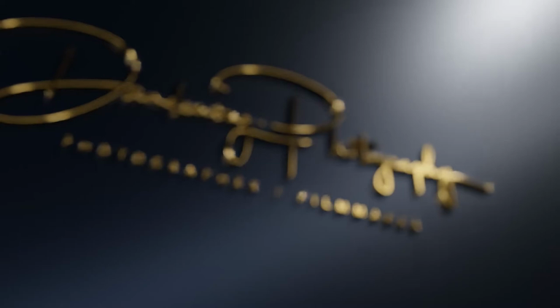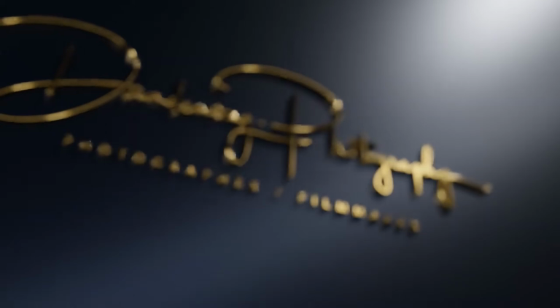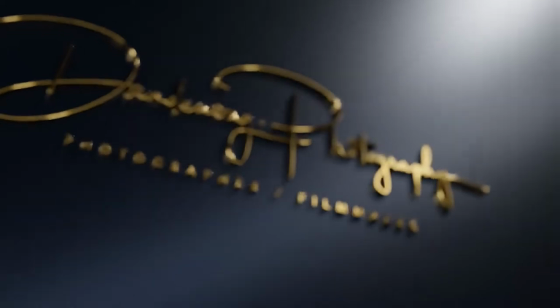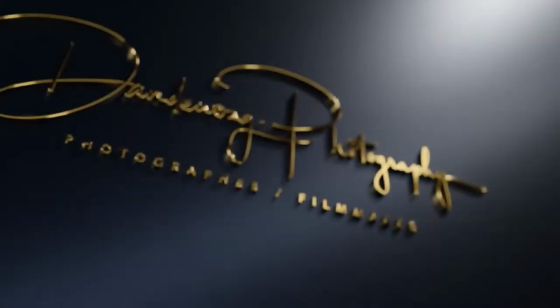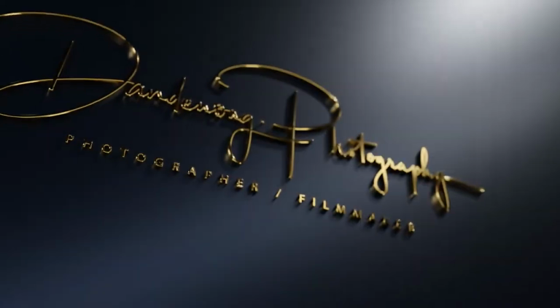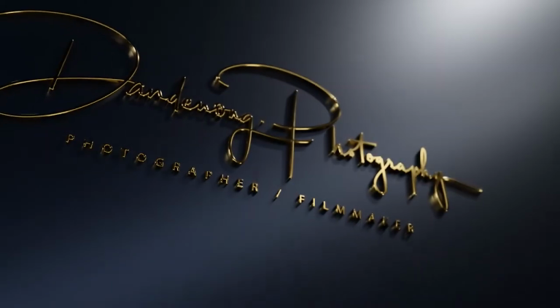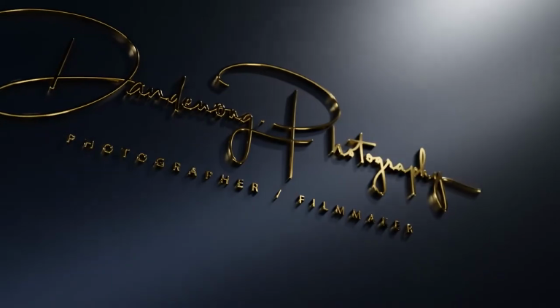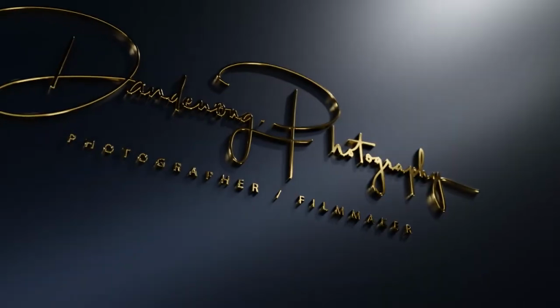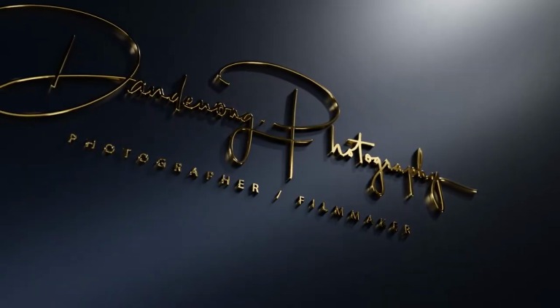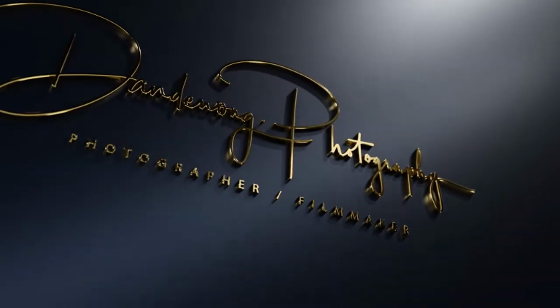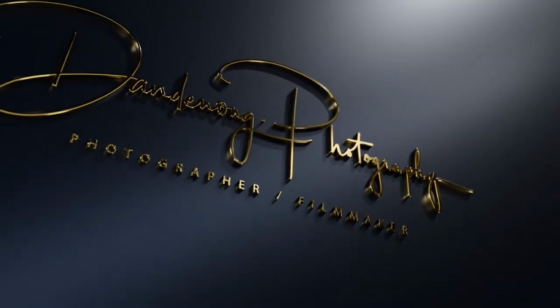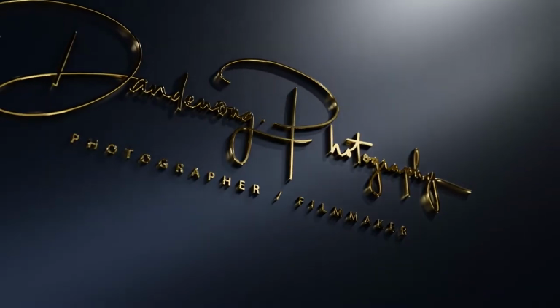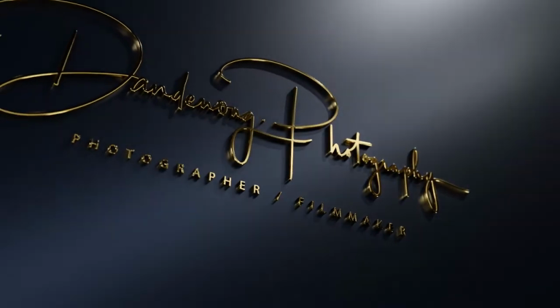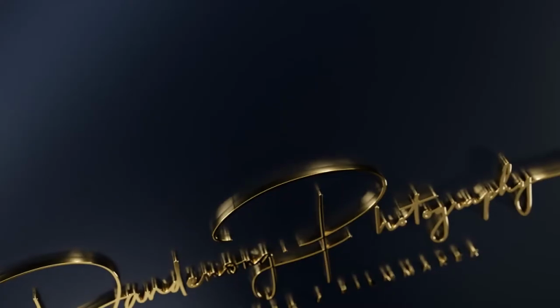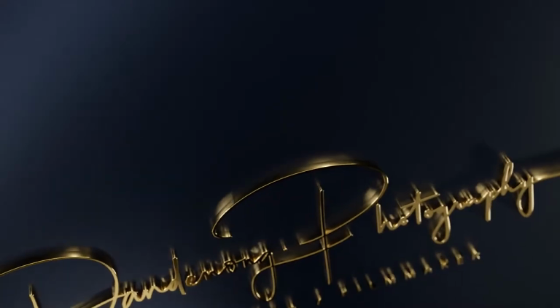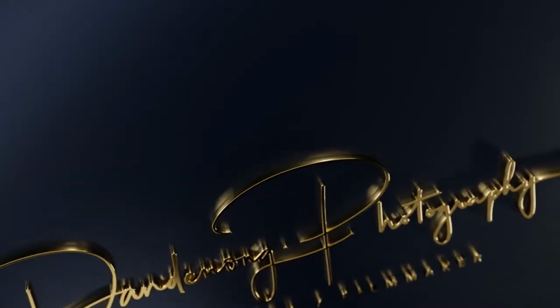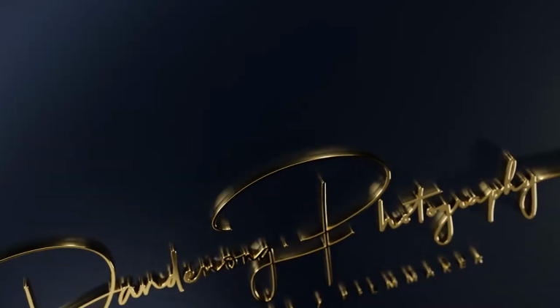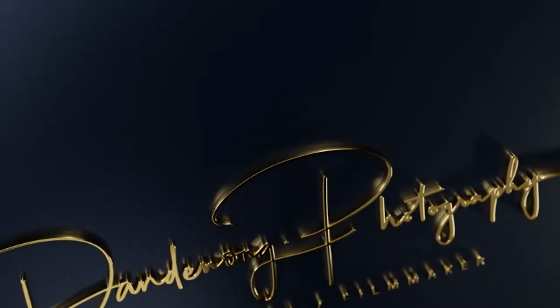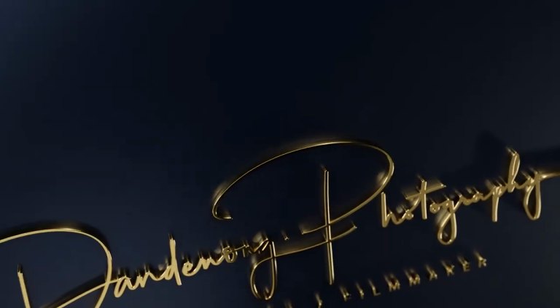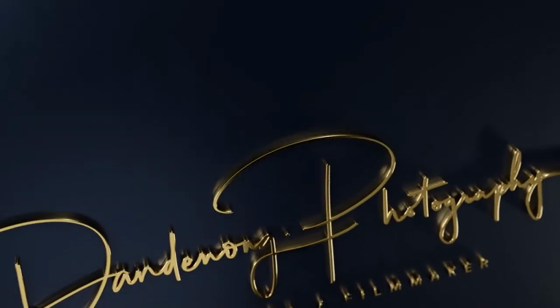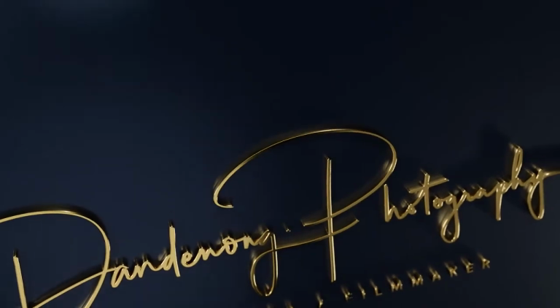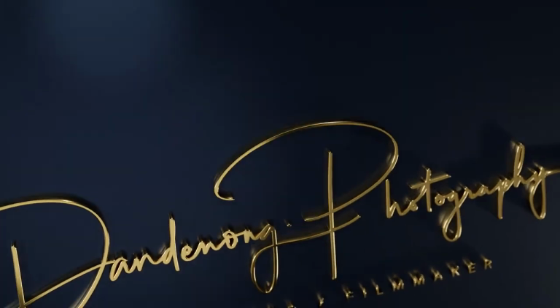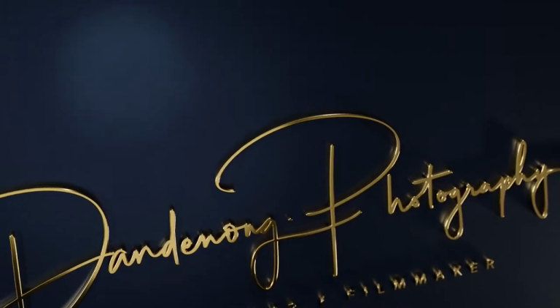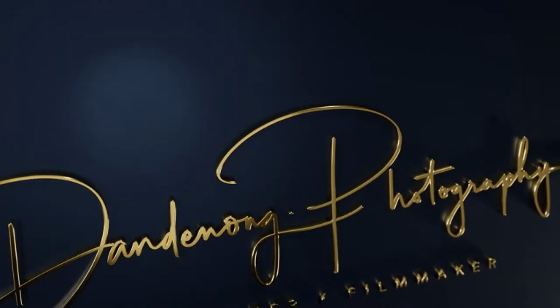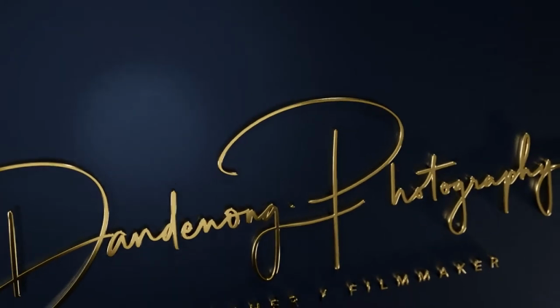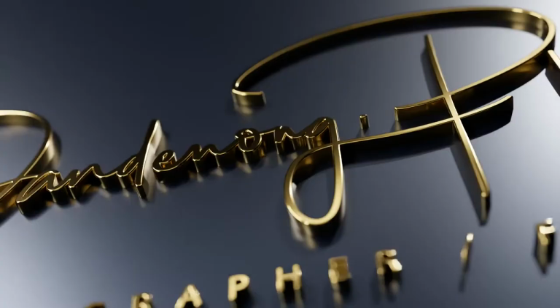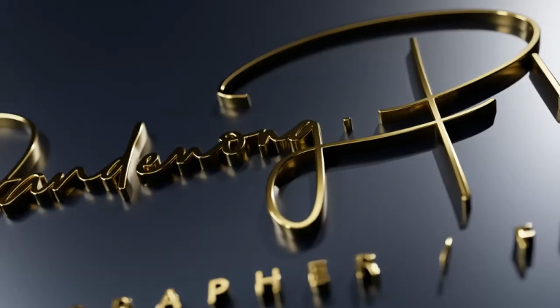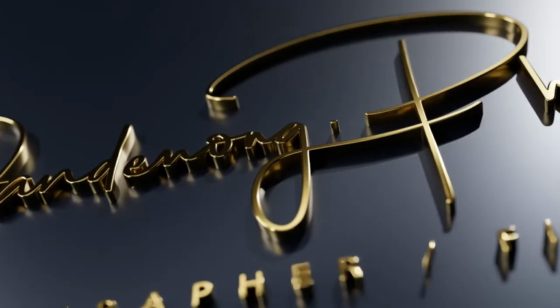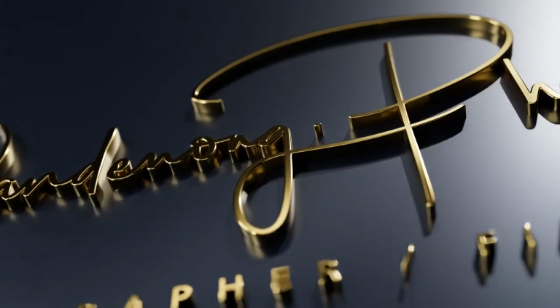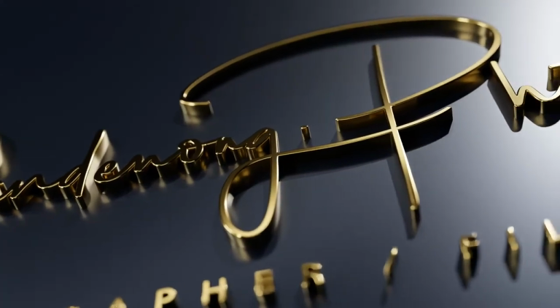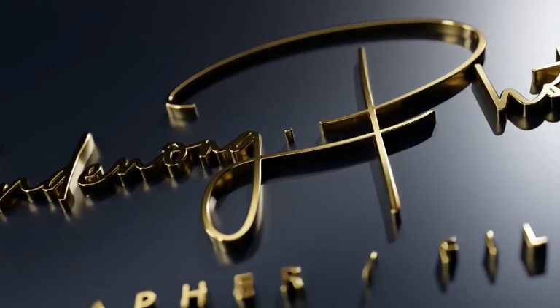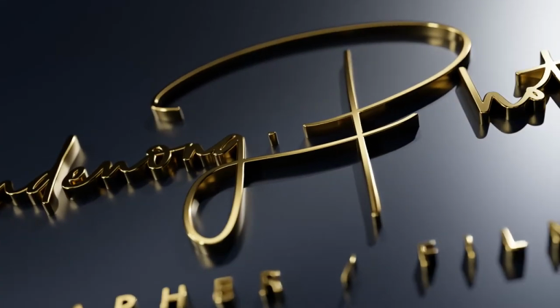Hi, I'm Storm. And I'm Mike. And we are from Advance Group. What are we talking about today, Storm?